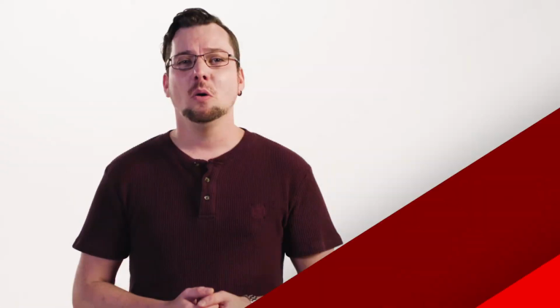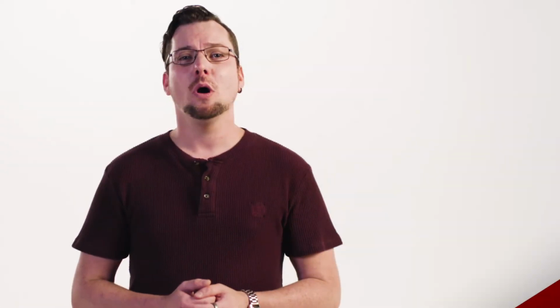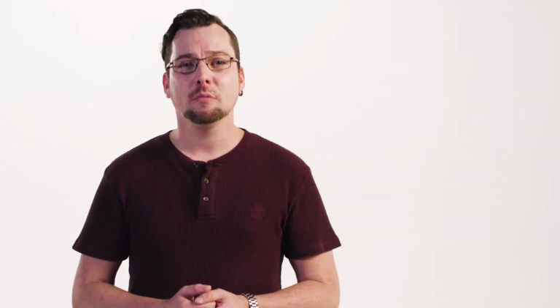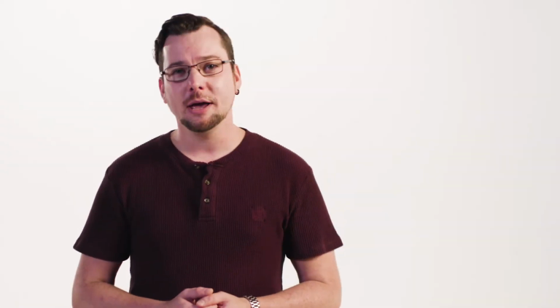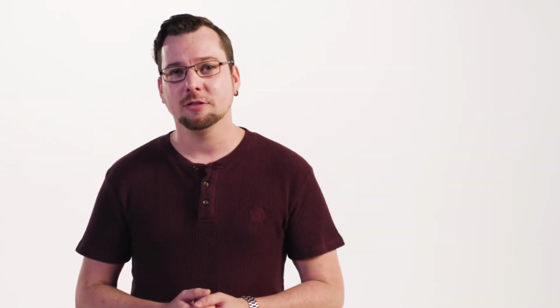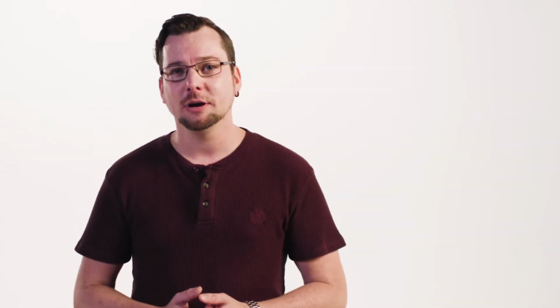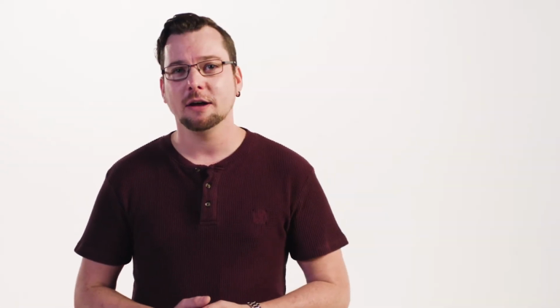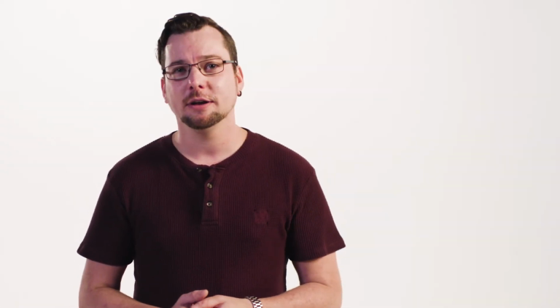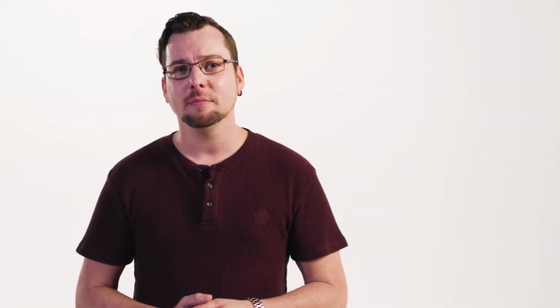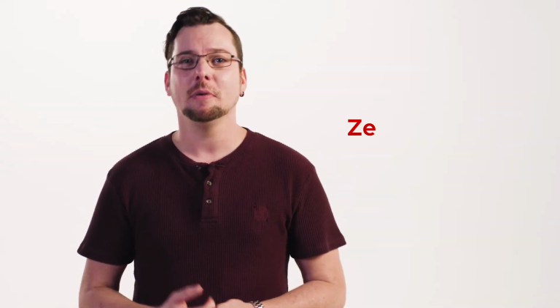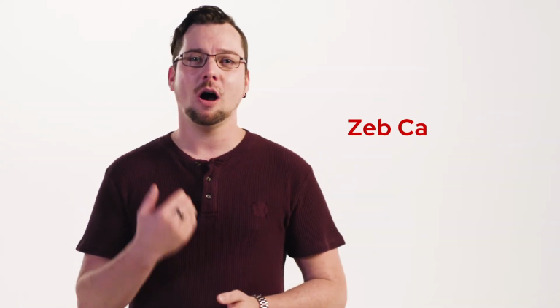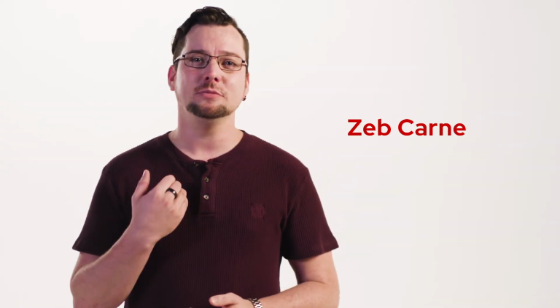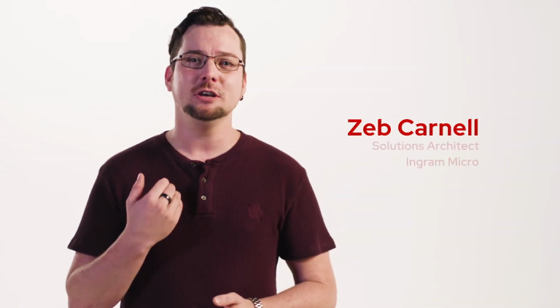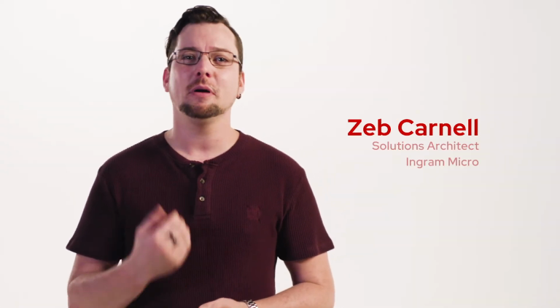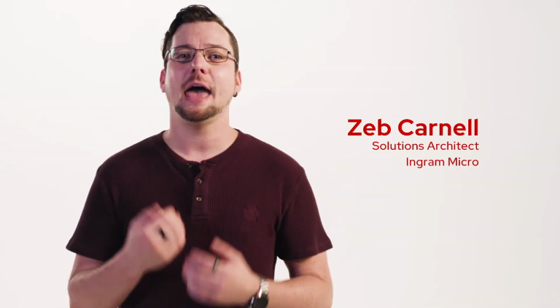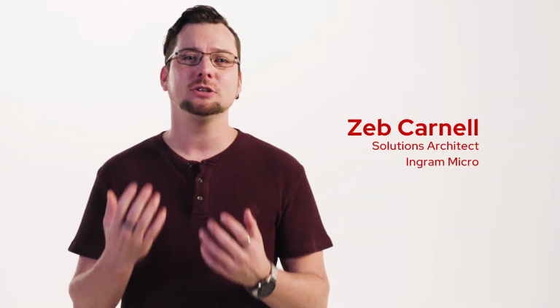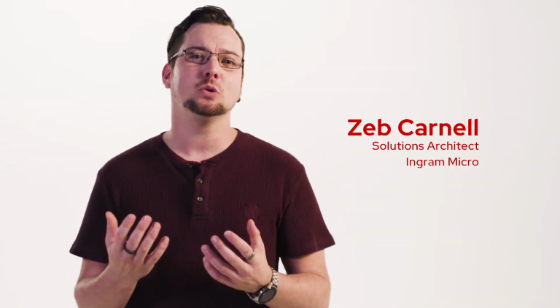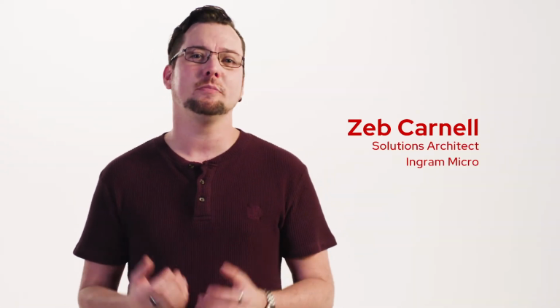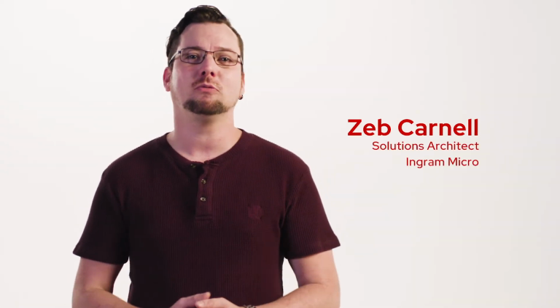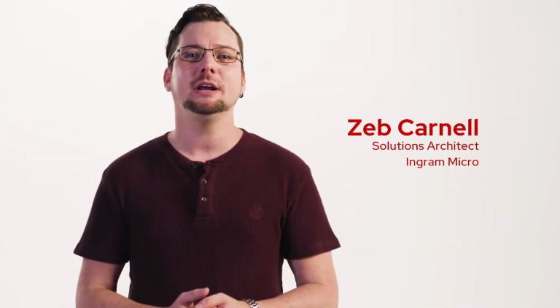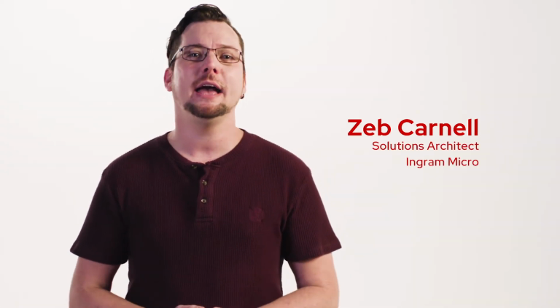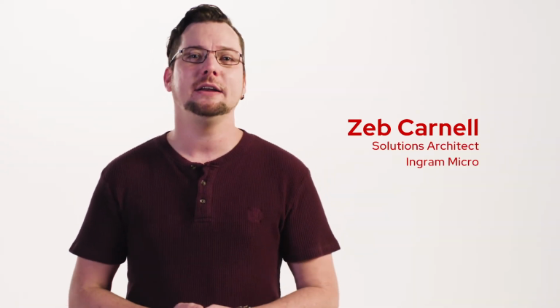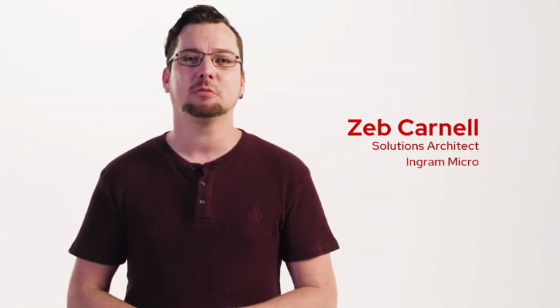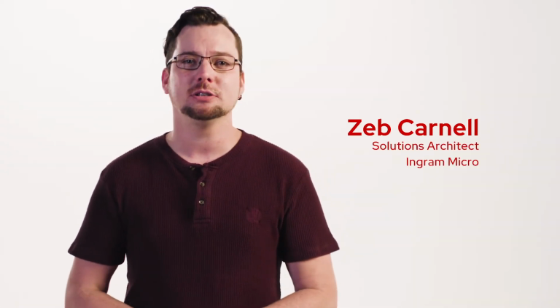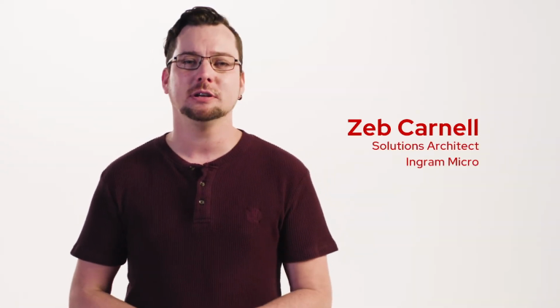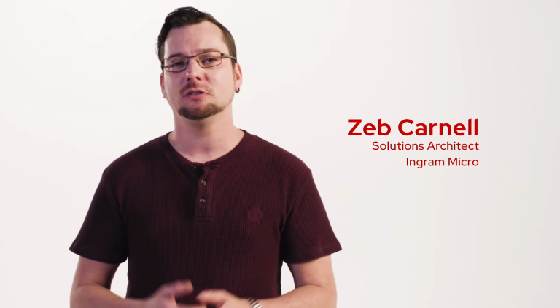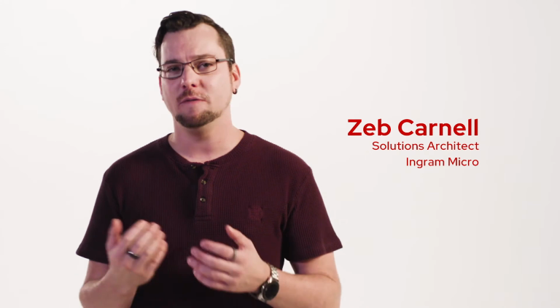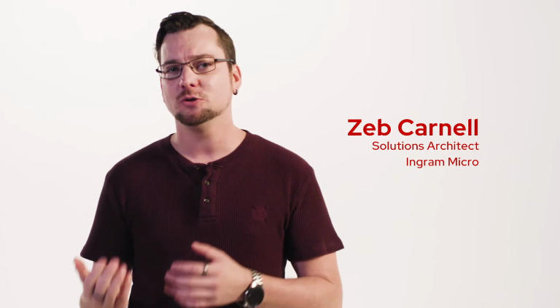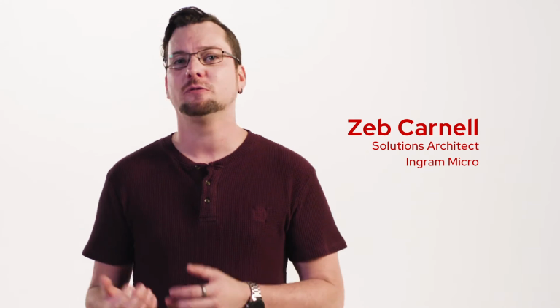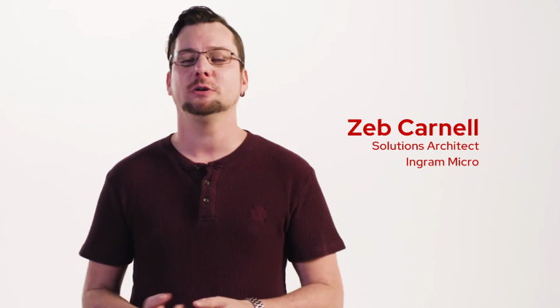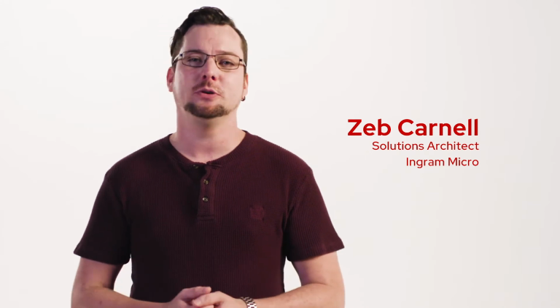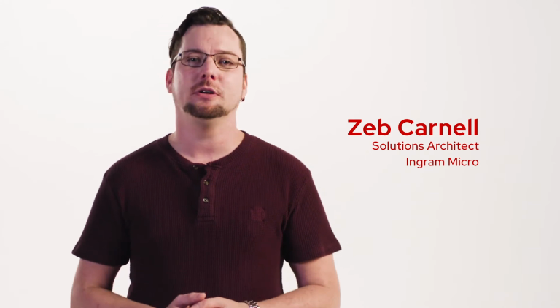Welcome back to the Red Hat Roundup. I'm Zeb, and let's talk about Red Hat Enterprise Linux versus free alternatives.